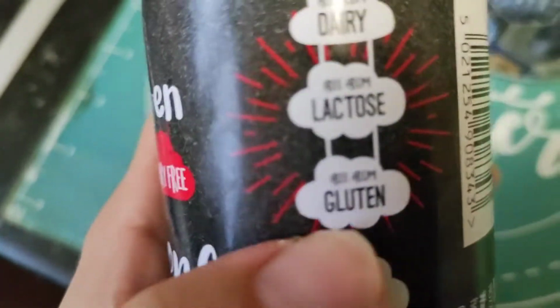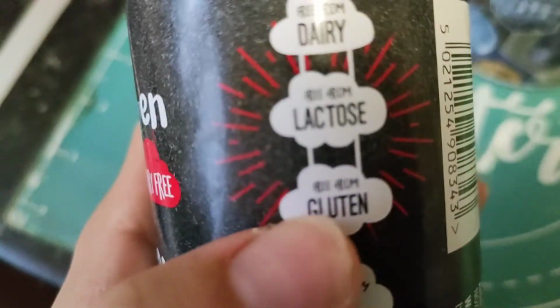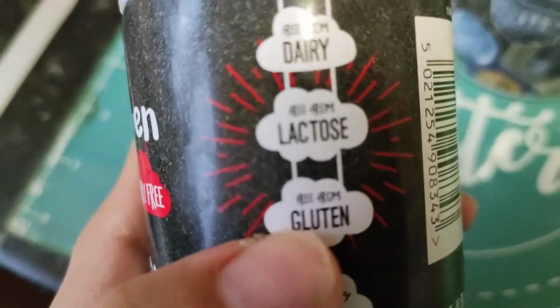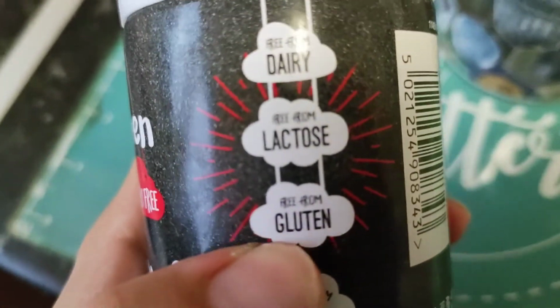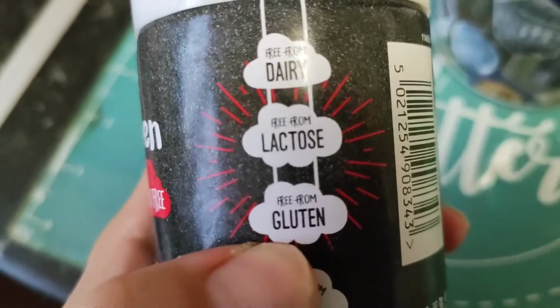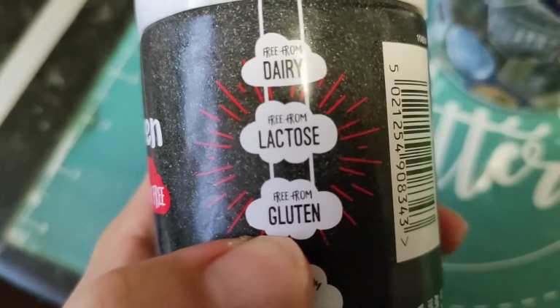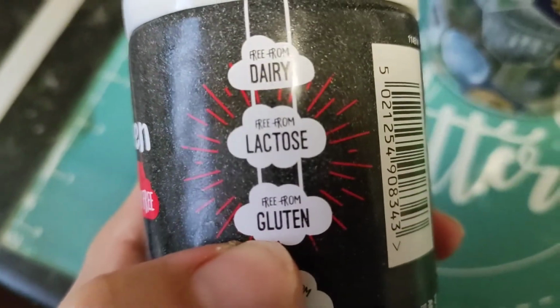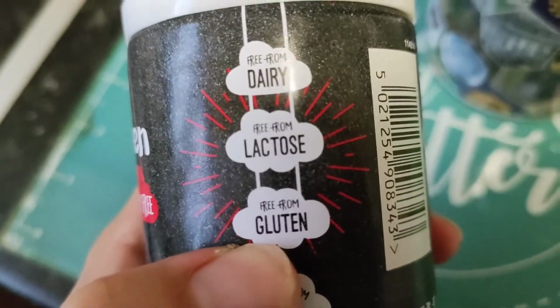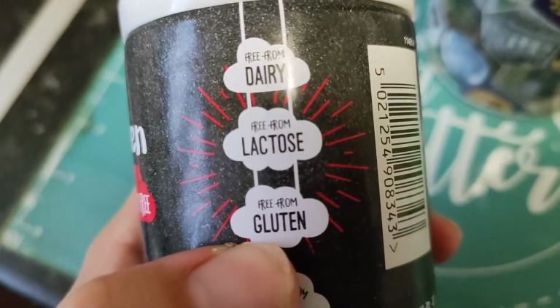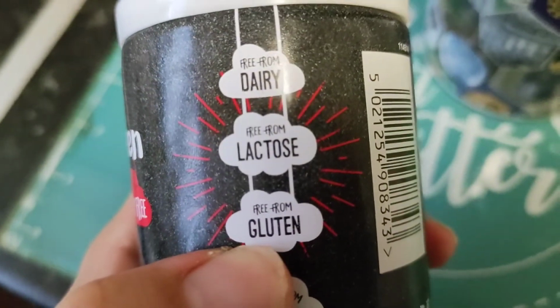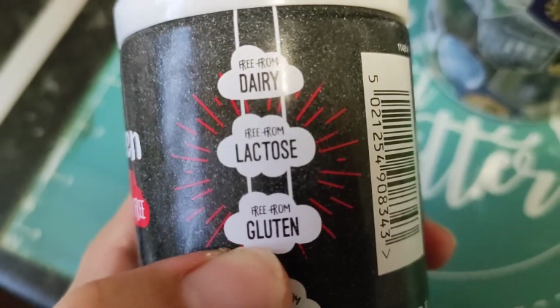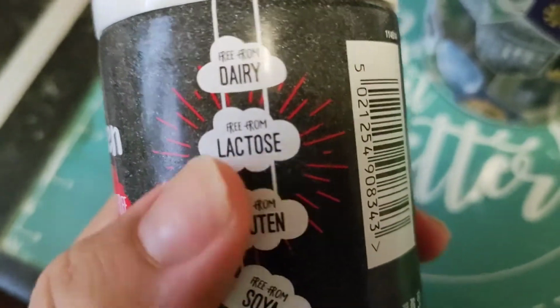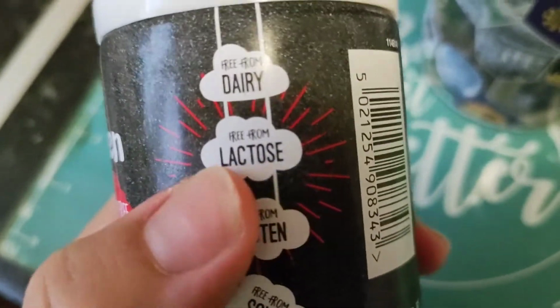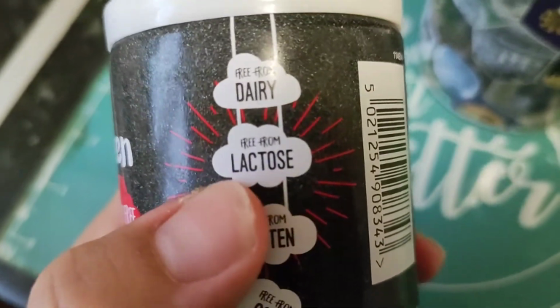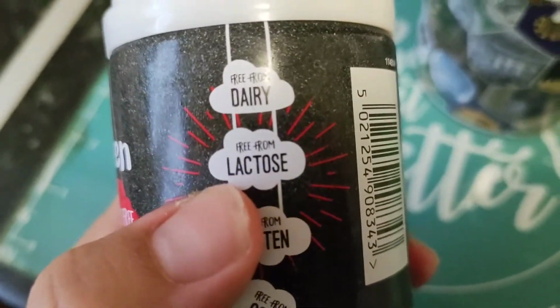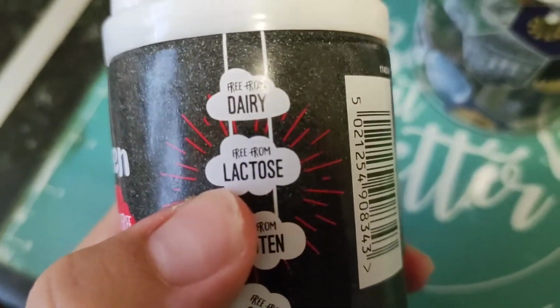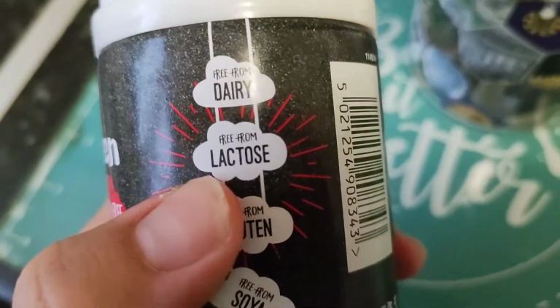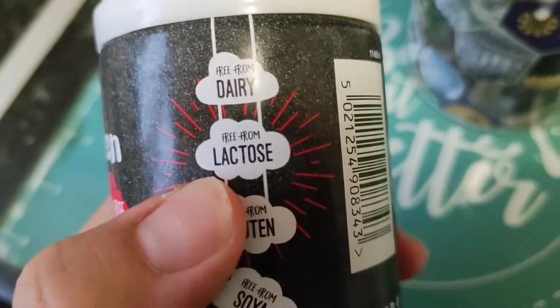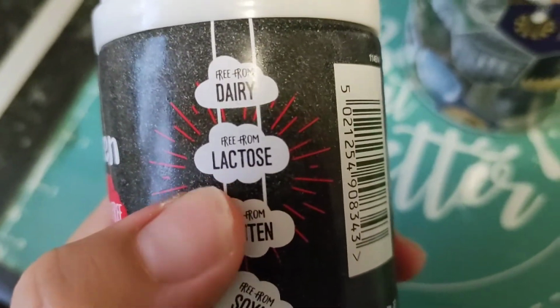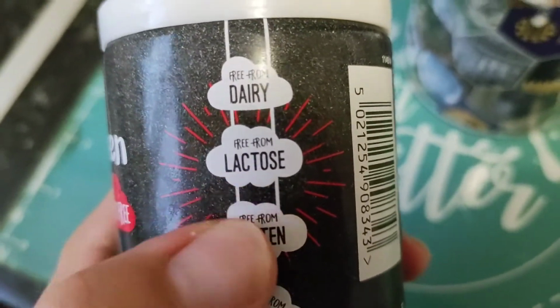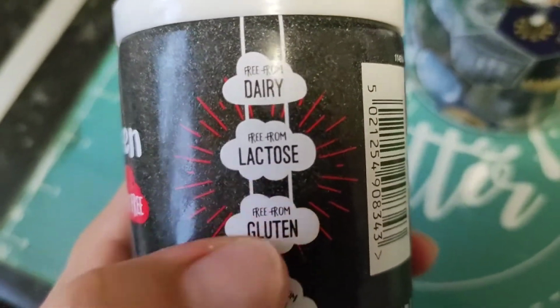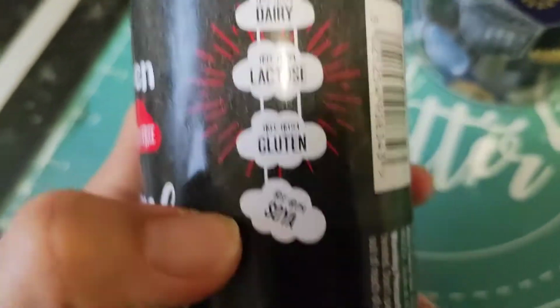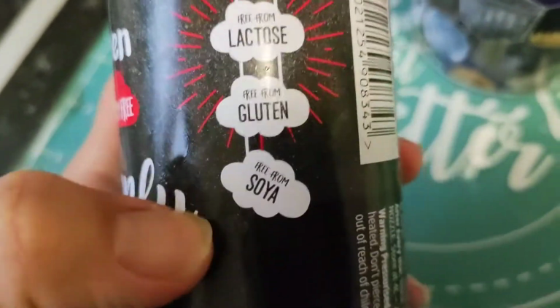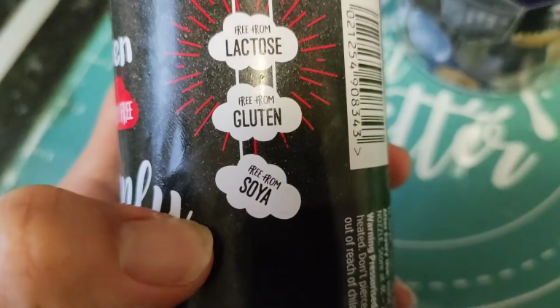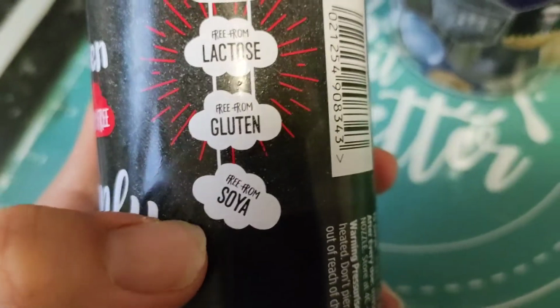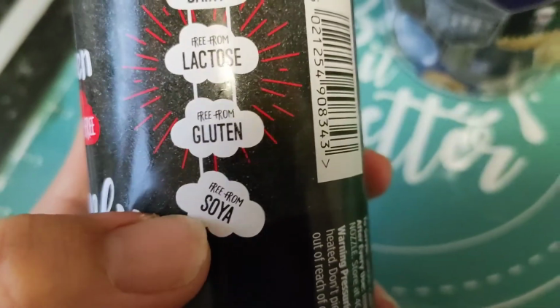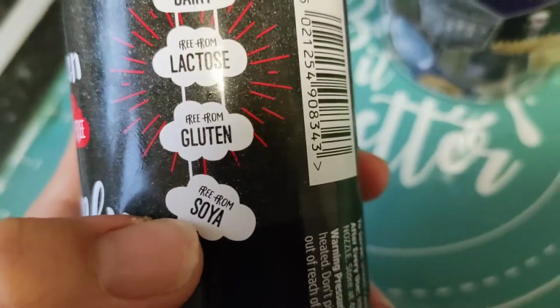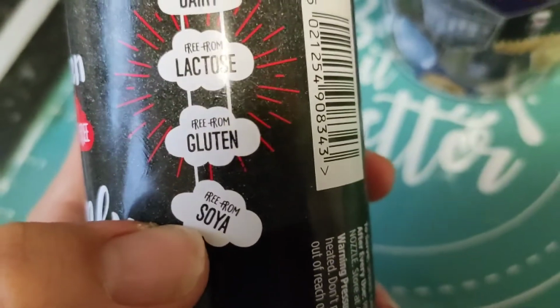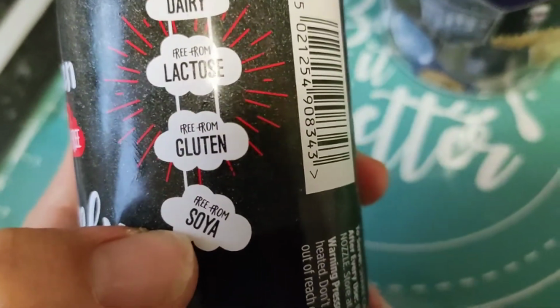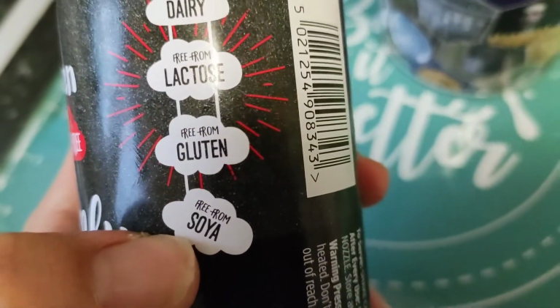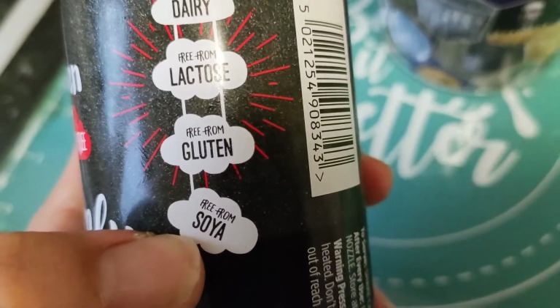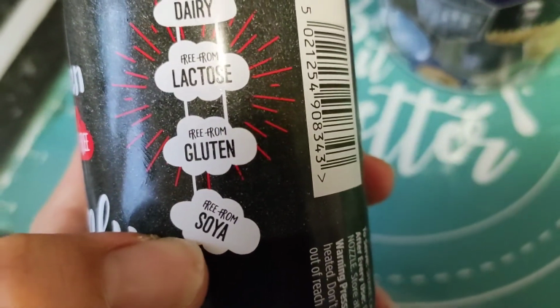Also, it's glucose-free, gluten-free, dairy-free, and soya-free.